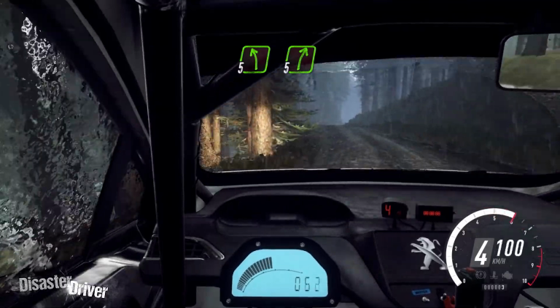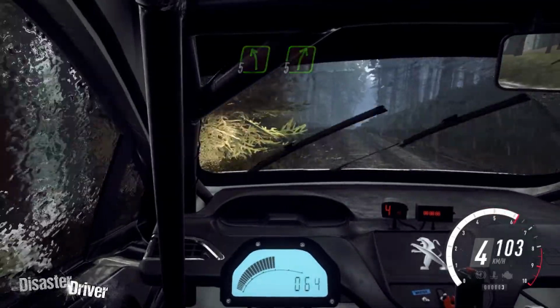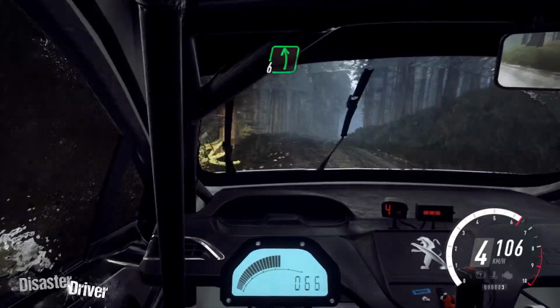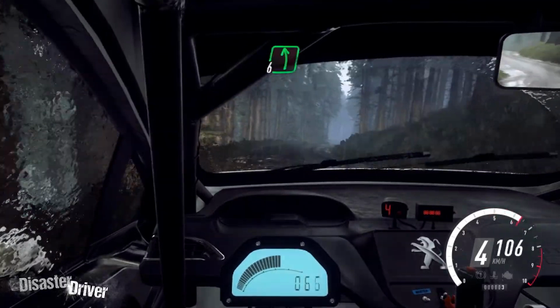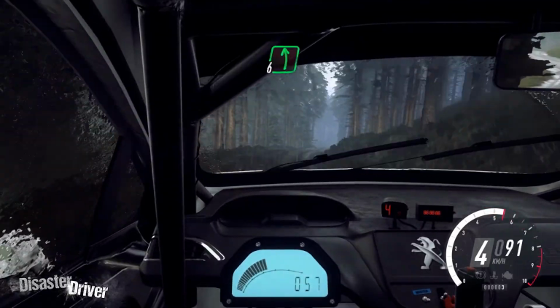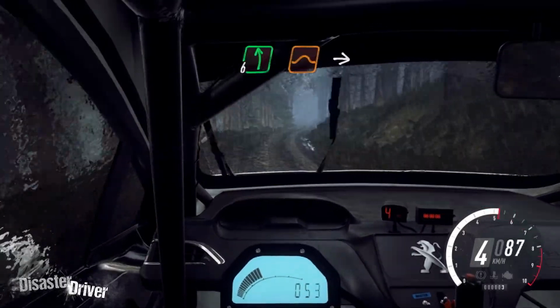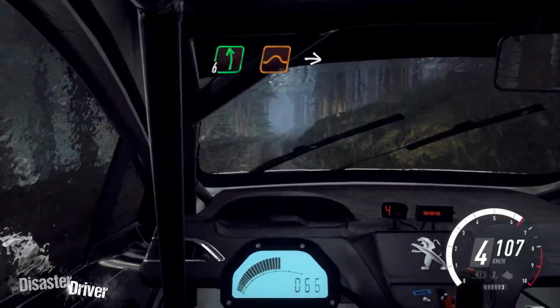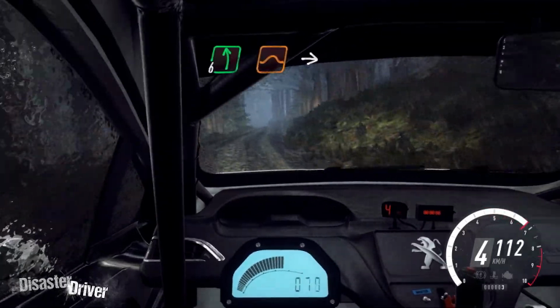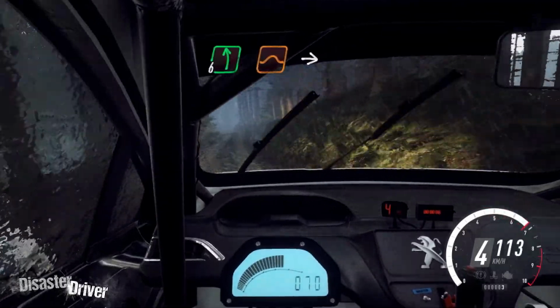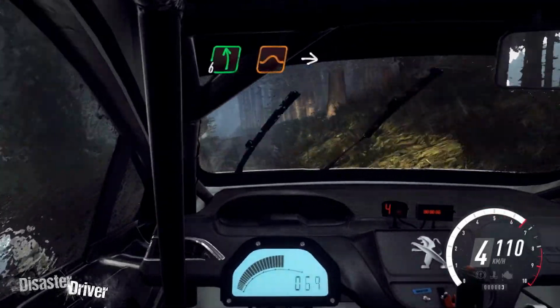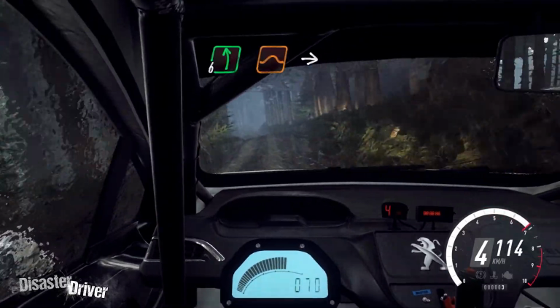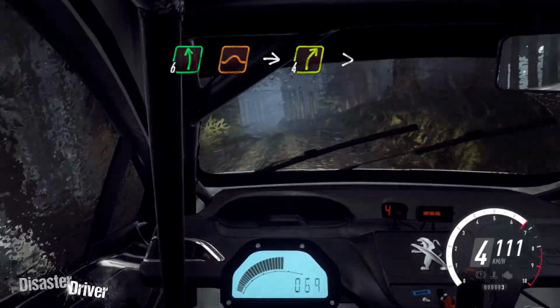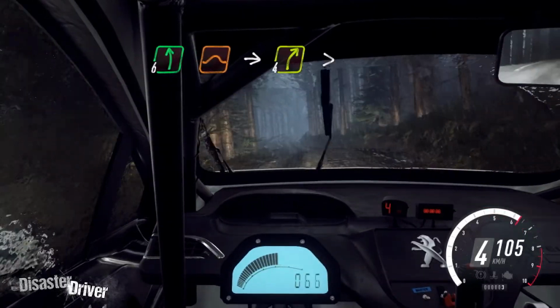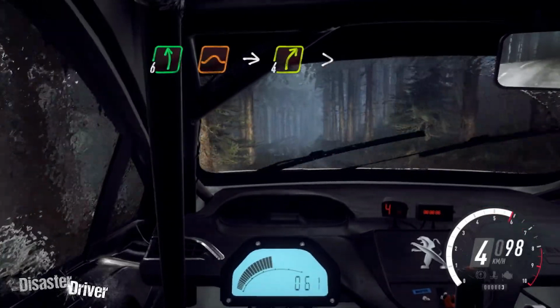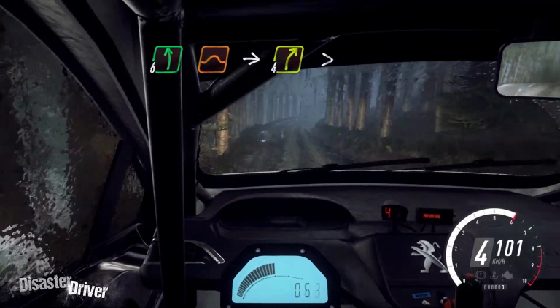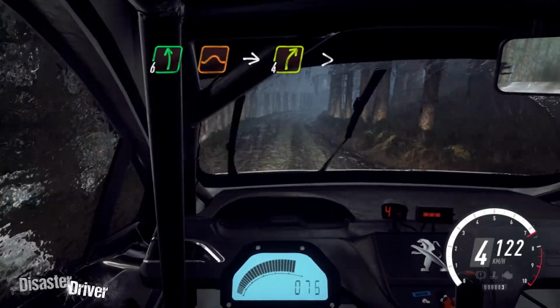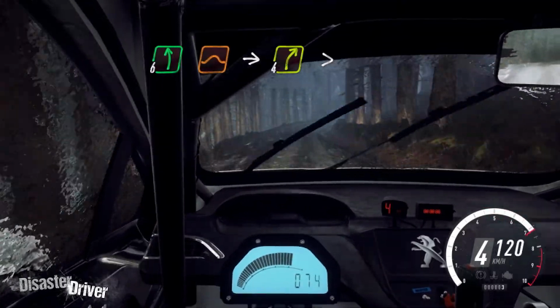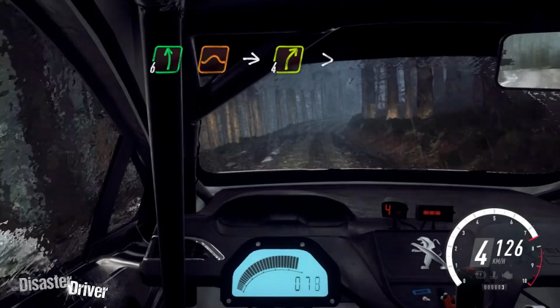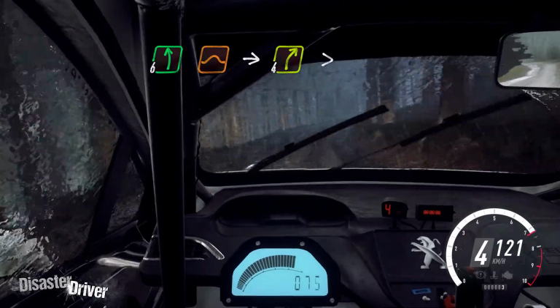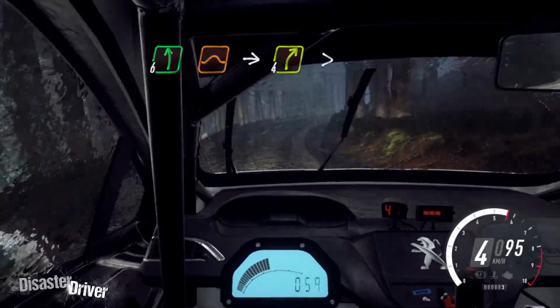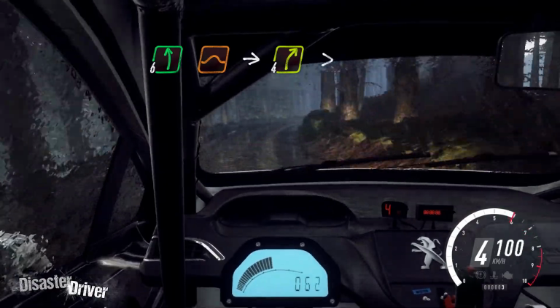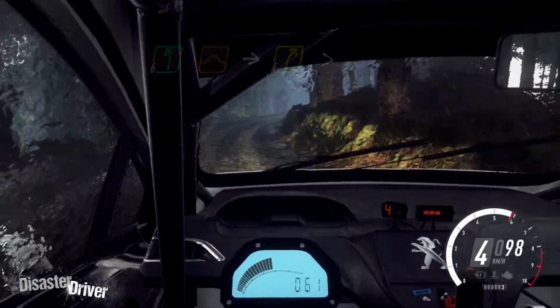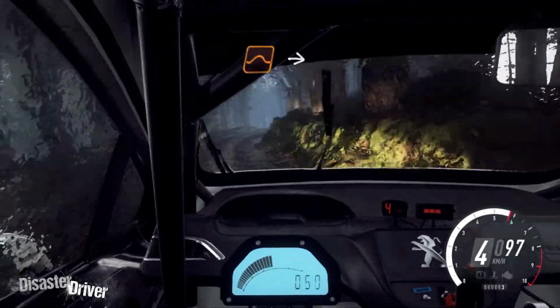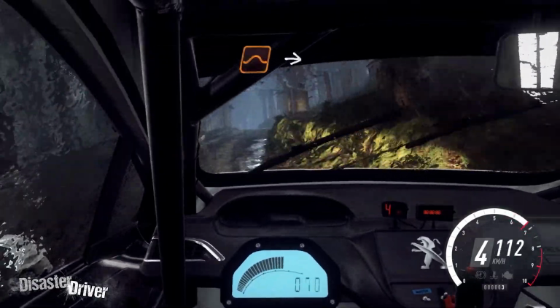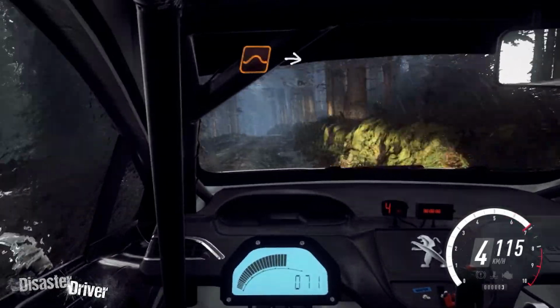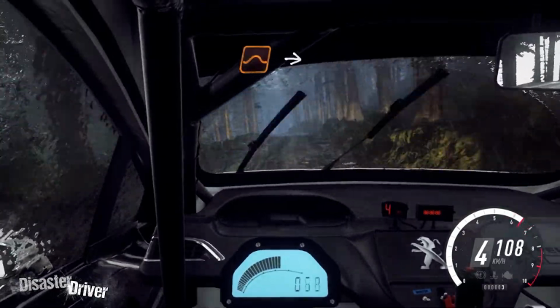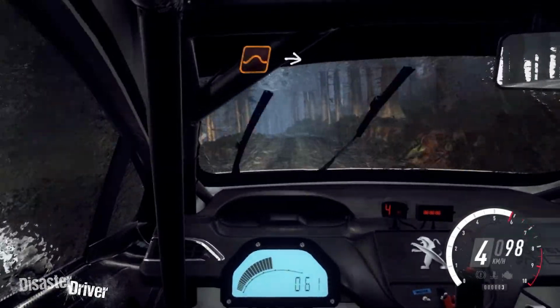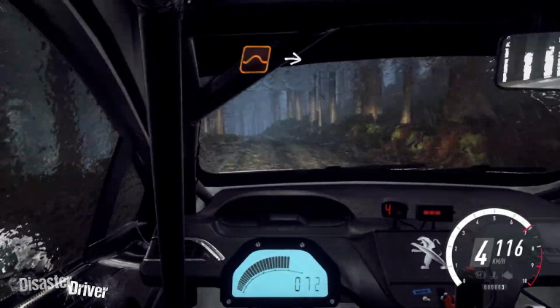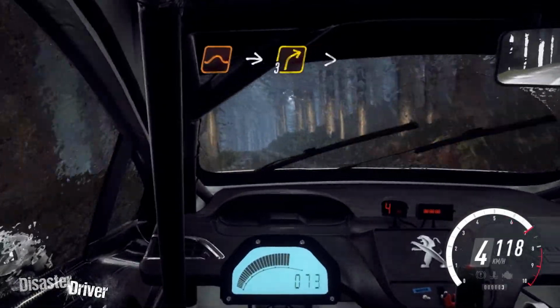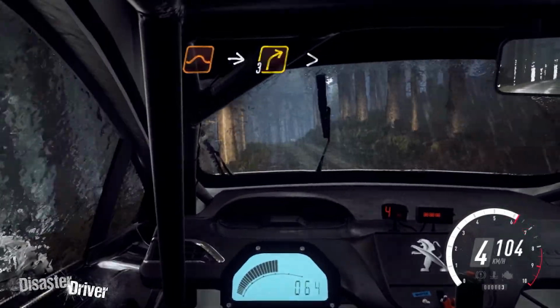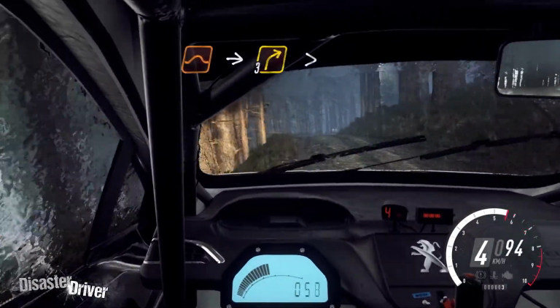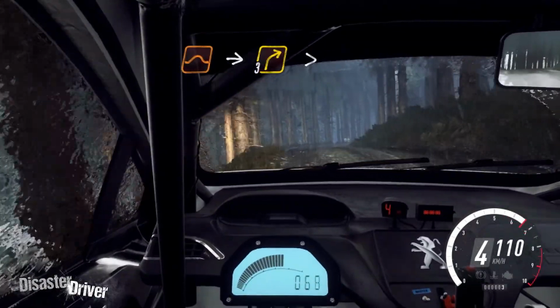6 left of a jump, into 4 right tightens. Keep left of a crest, jump, into 3 right tightens.